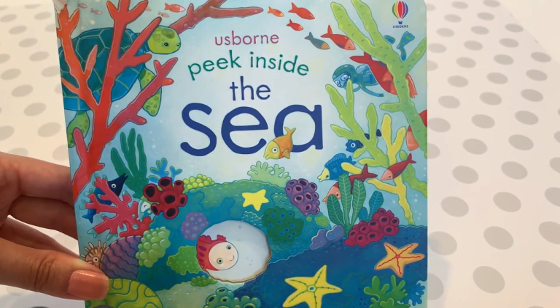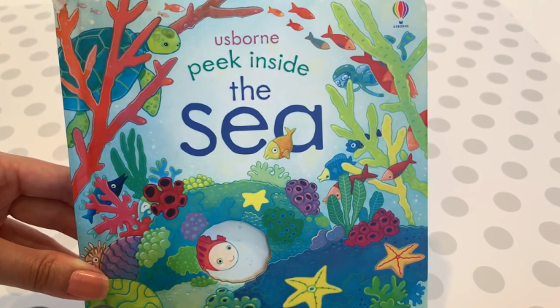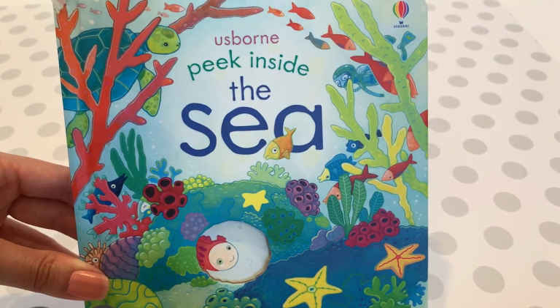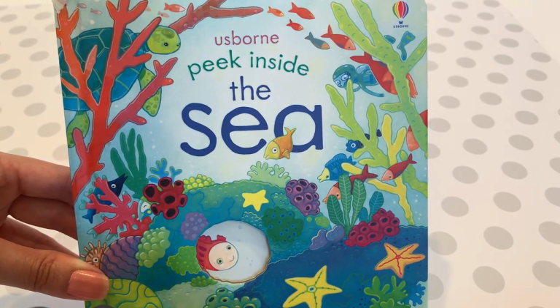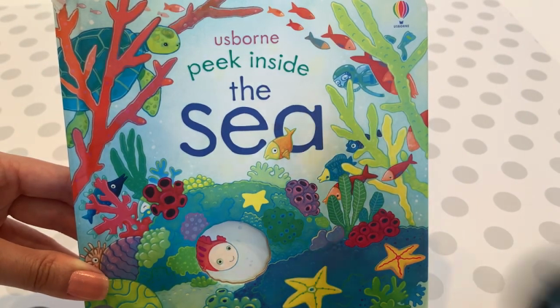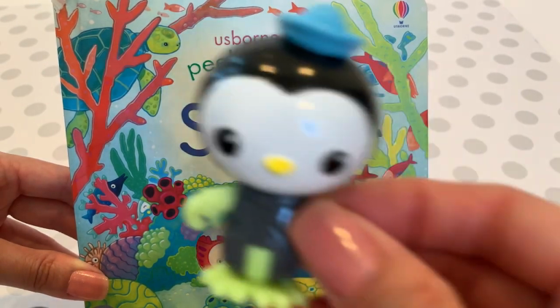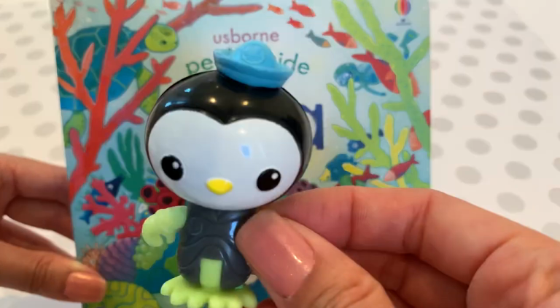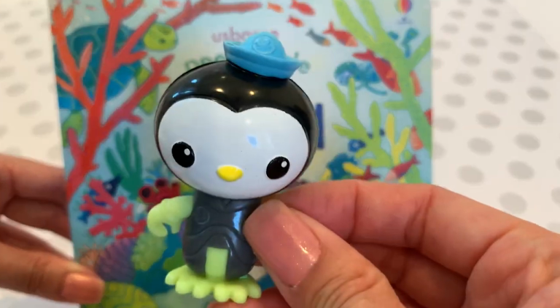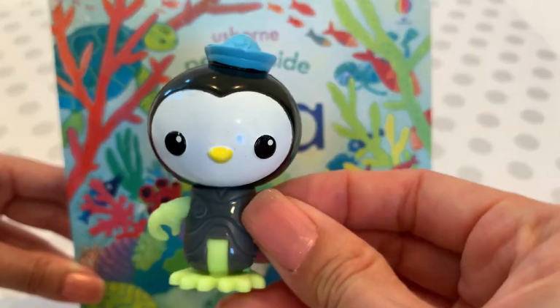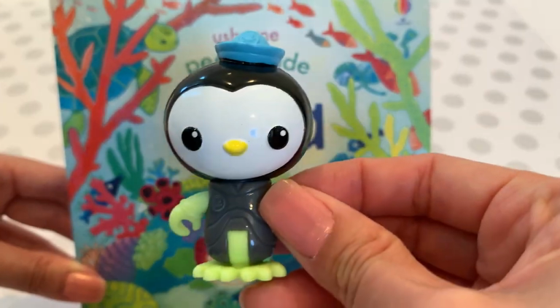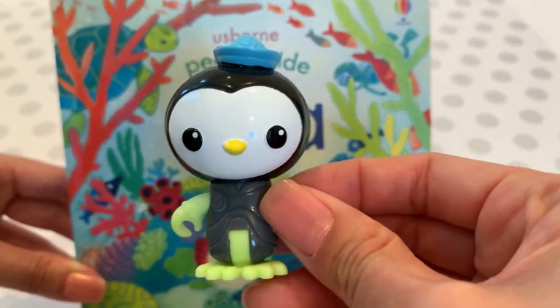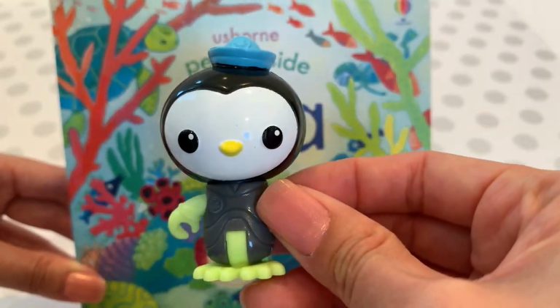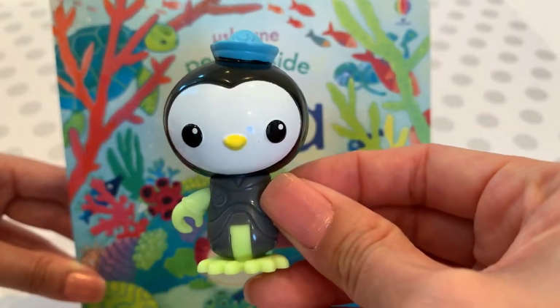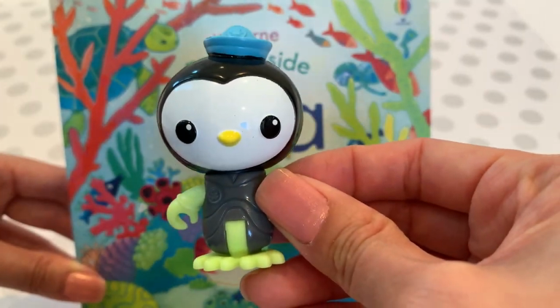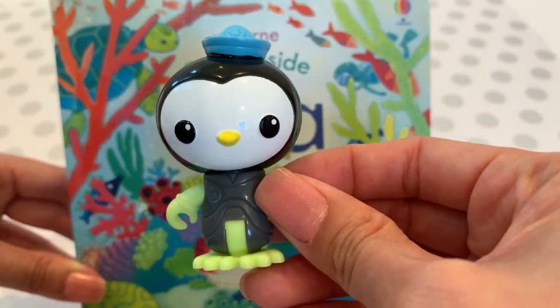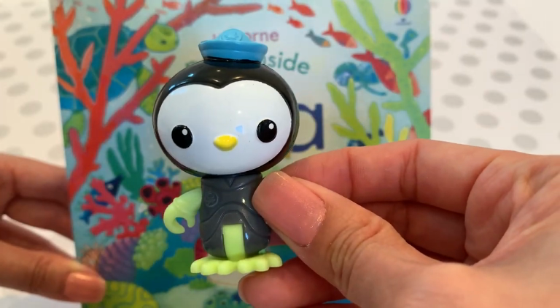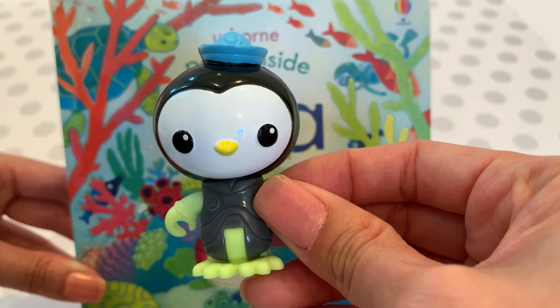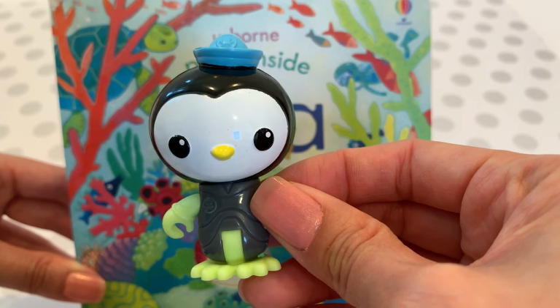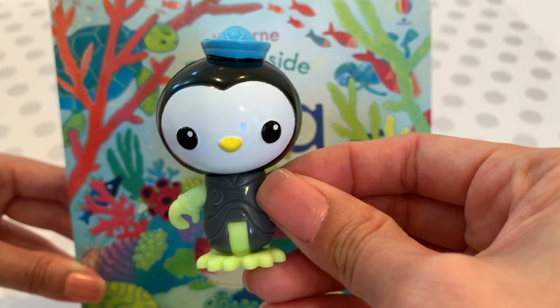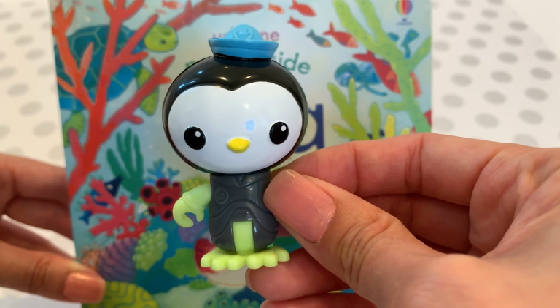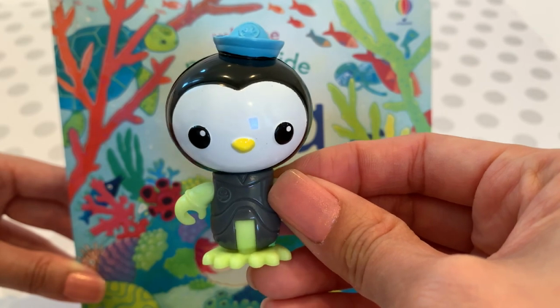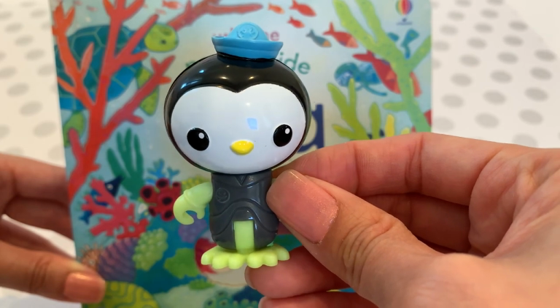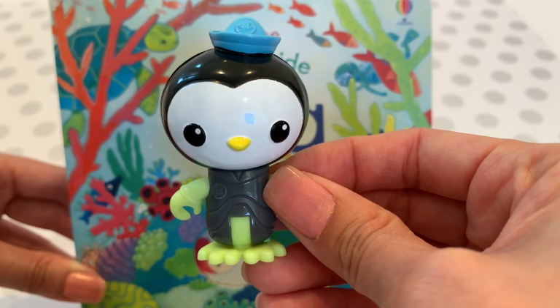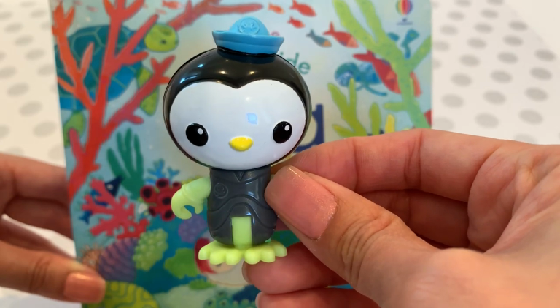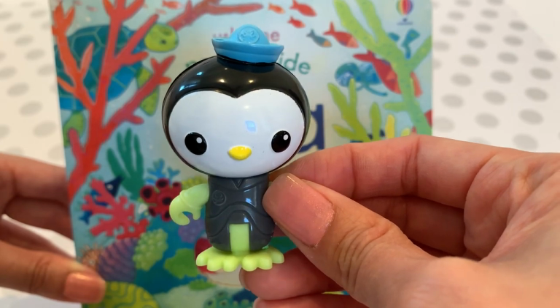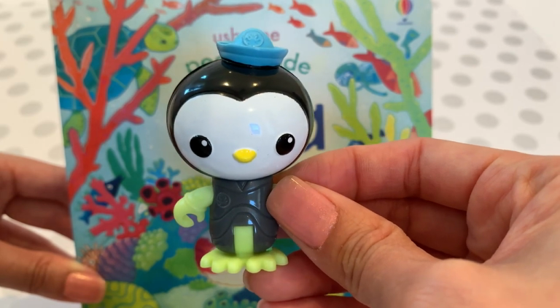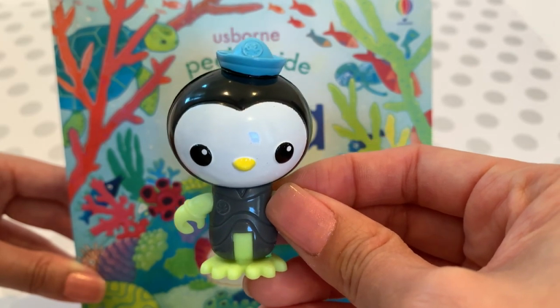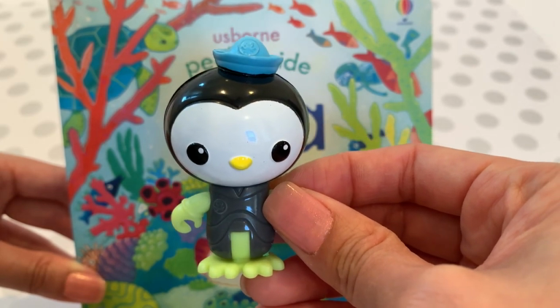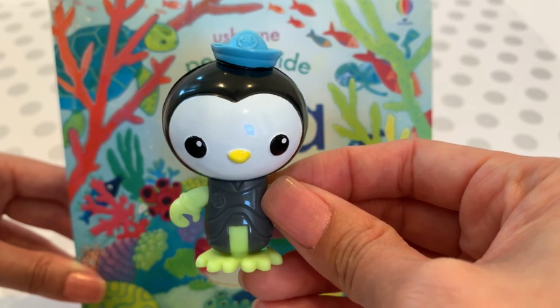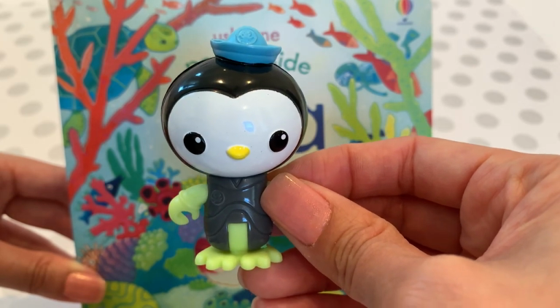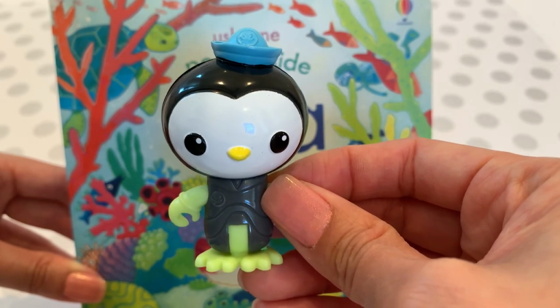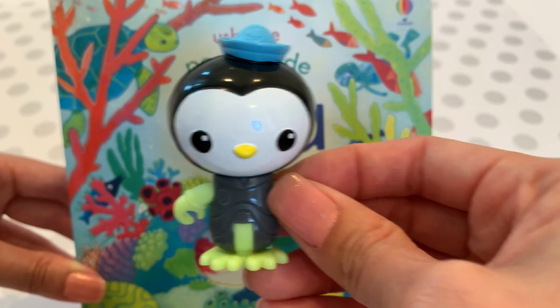Next, here's Peso — he's a medic. He's good at helping creatures that need medical attention.